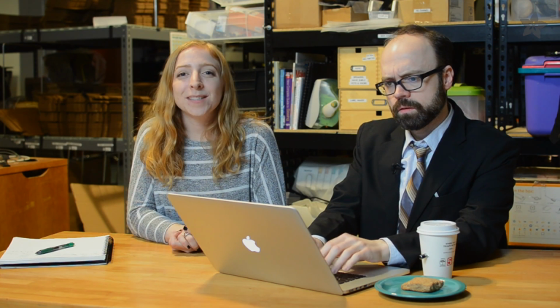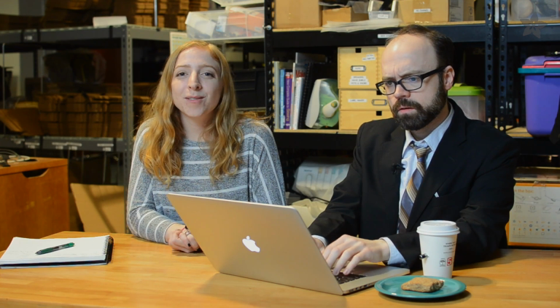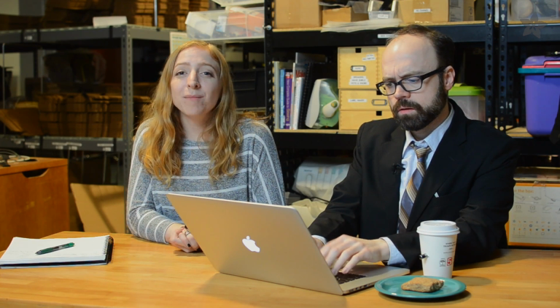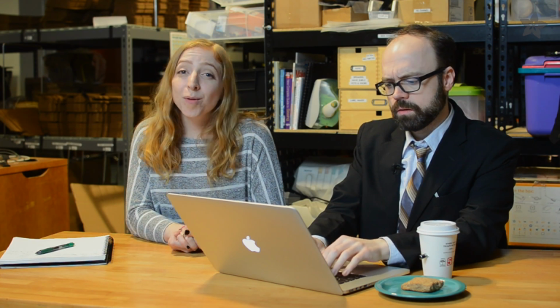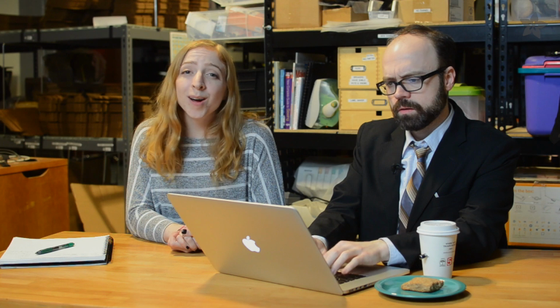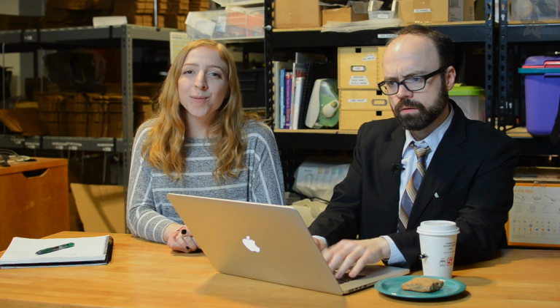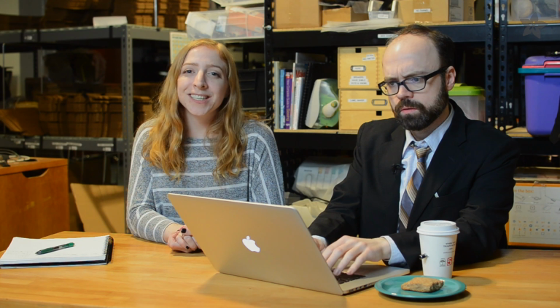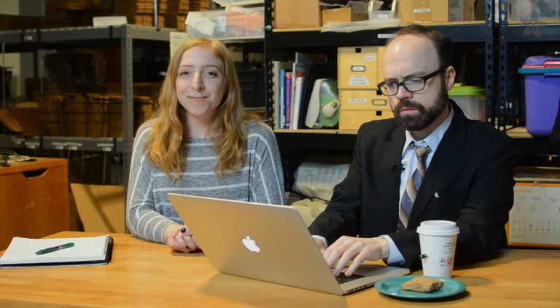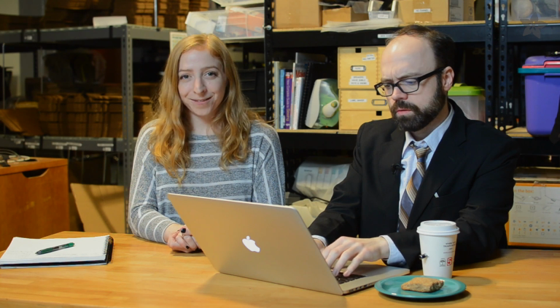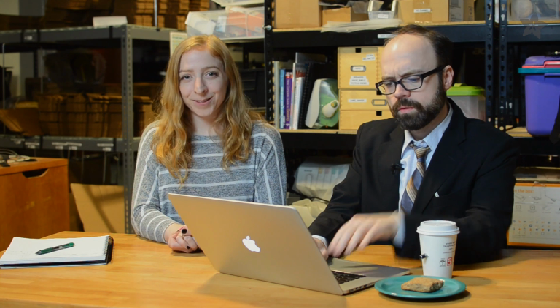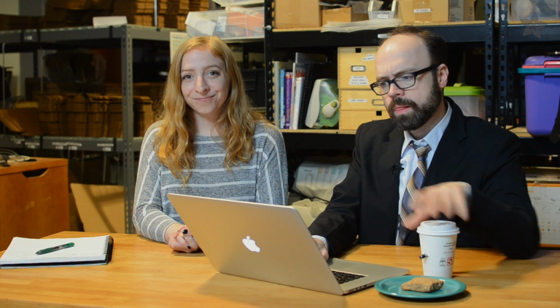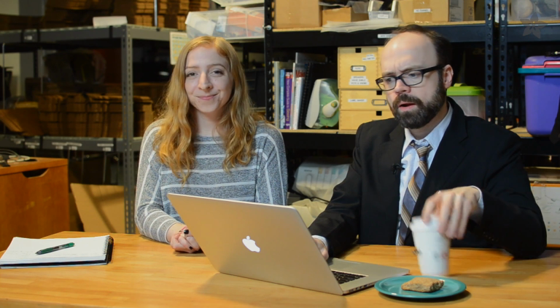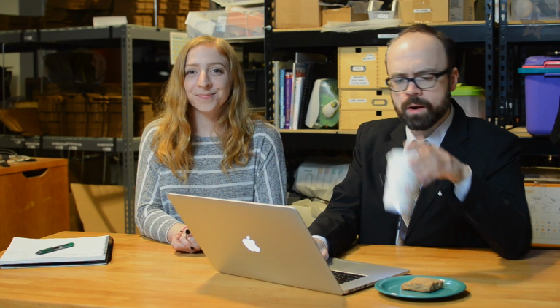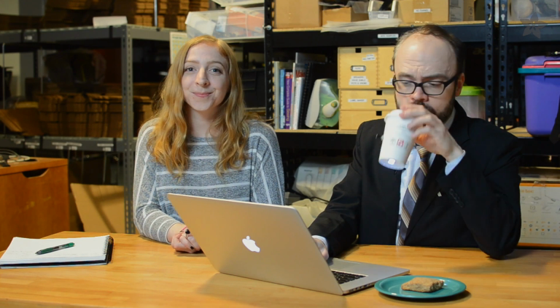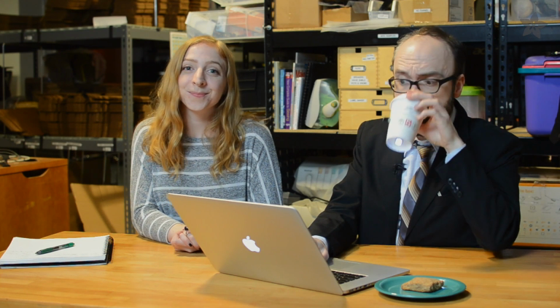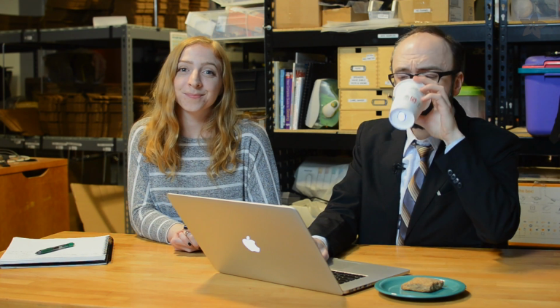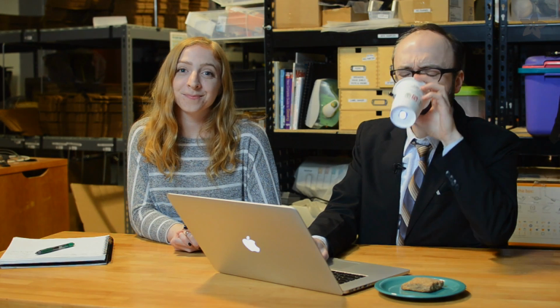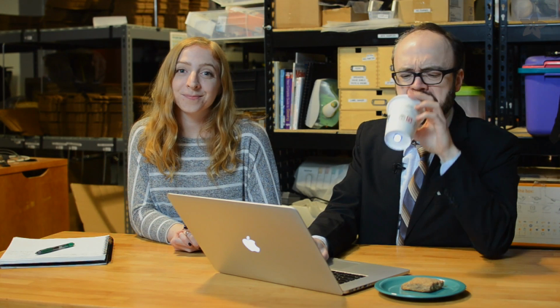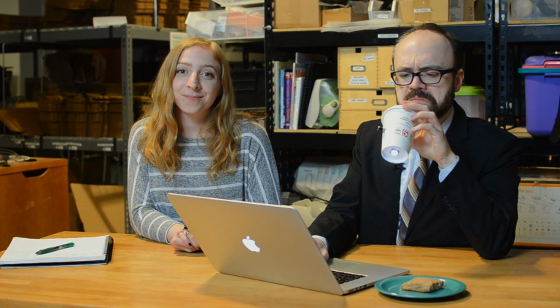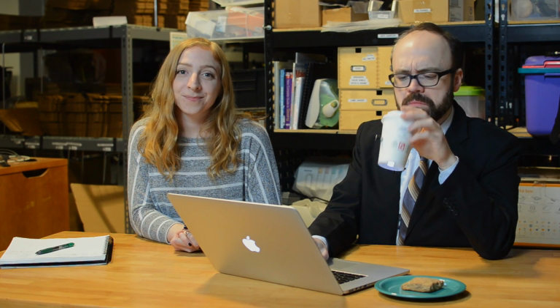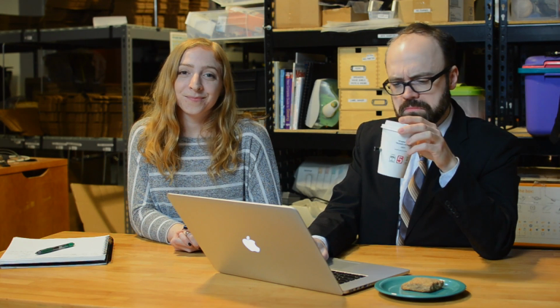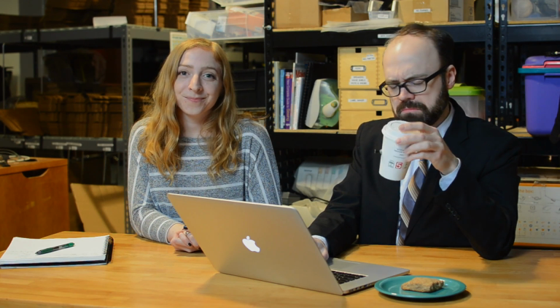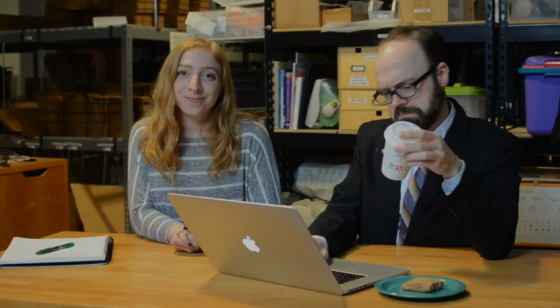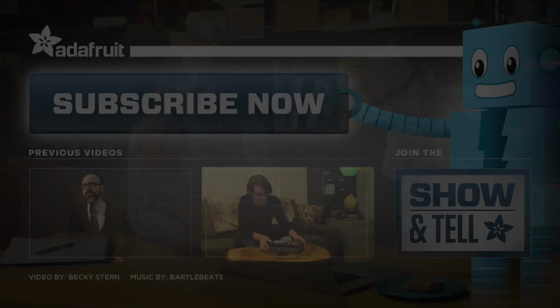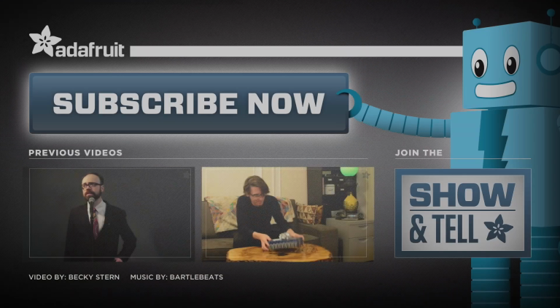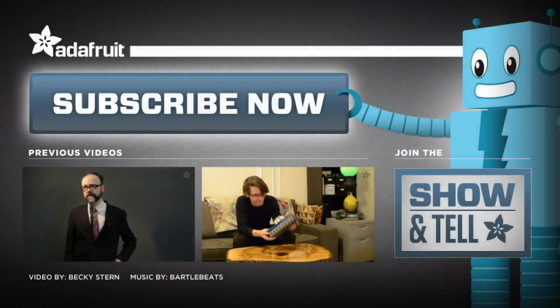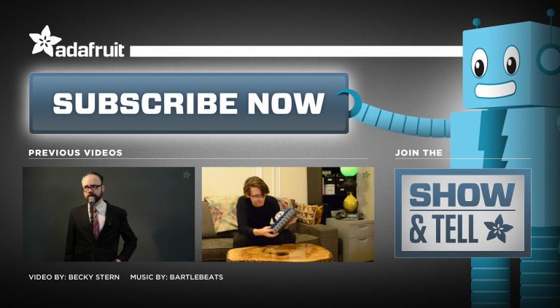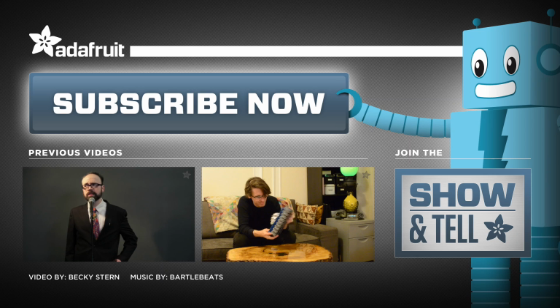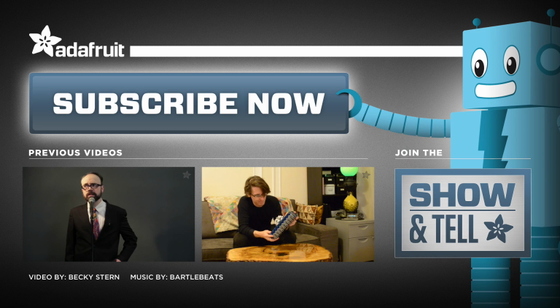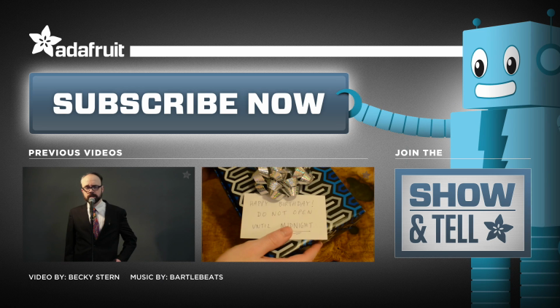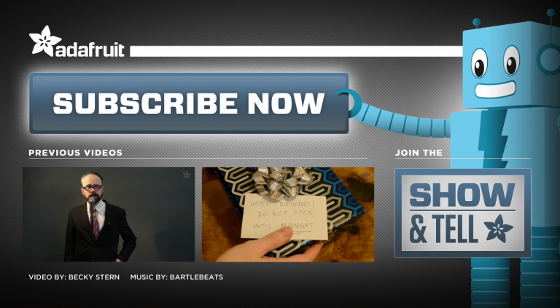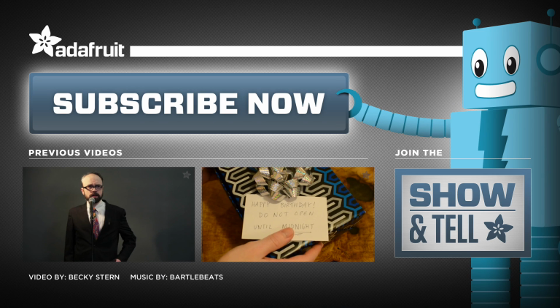Thanks so much for watching, and subscribe for more audio projects from Adafruit.